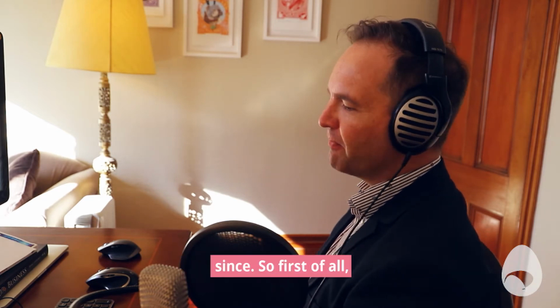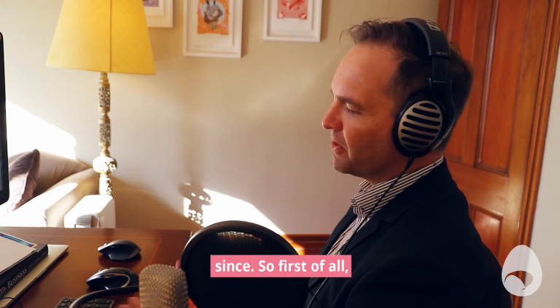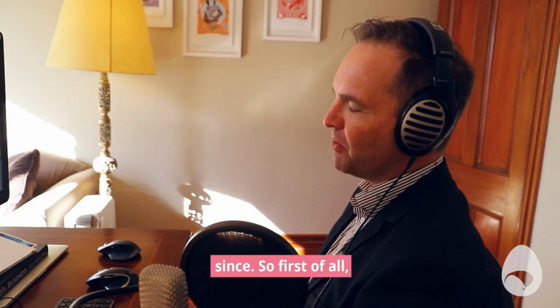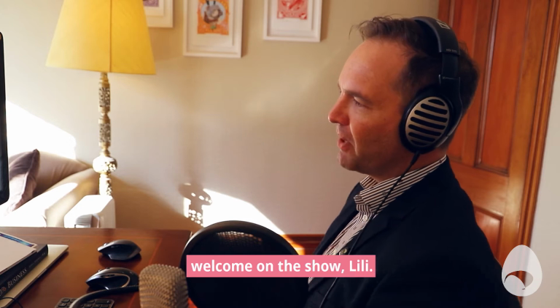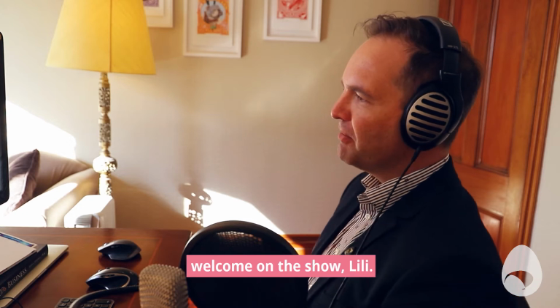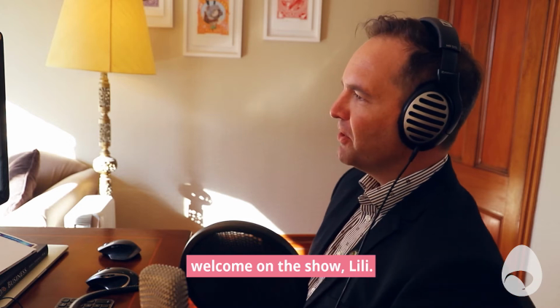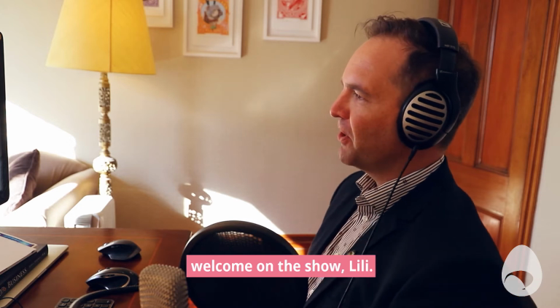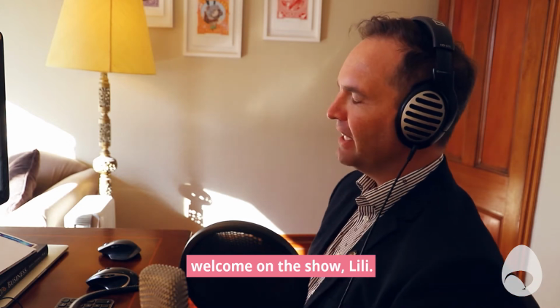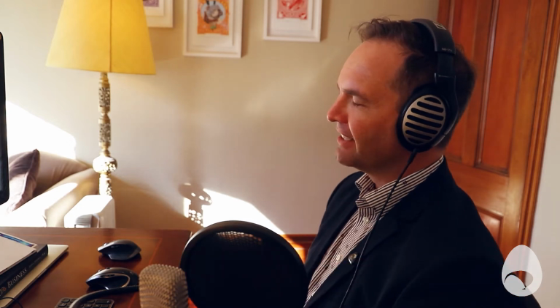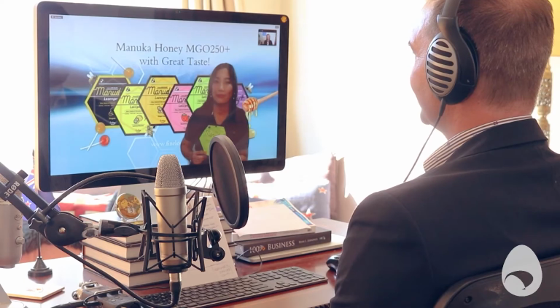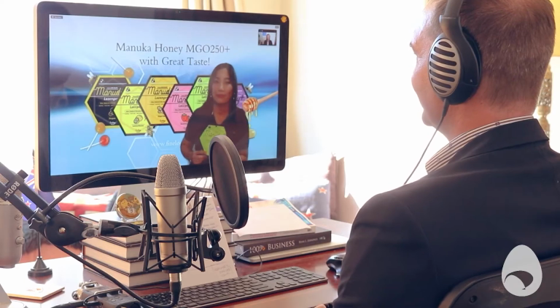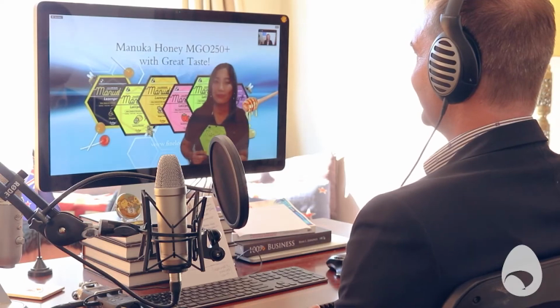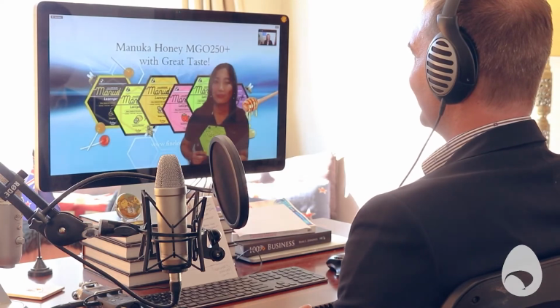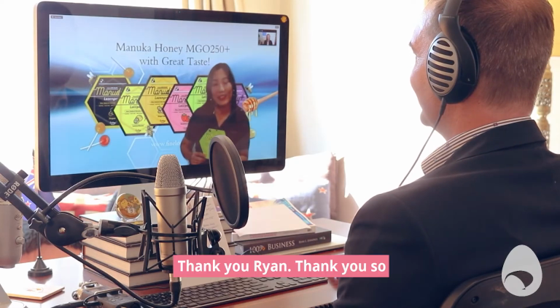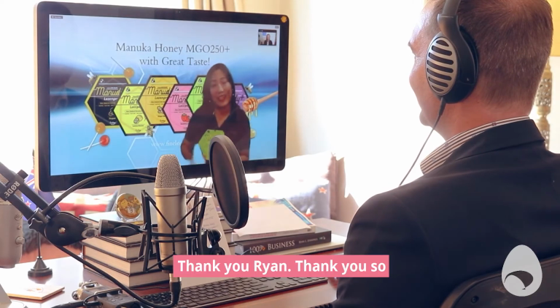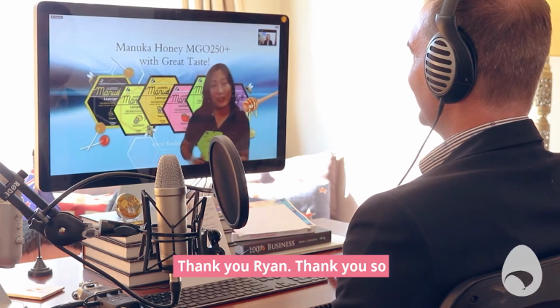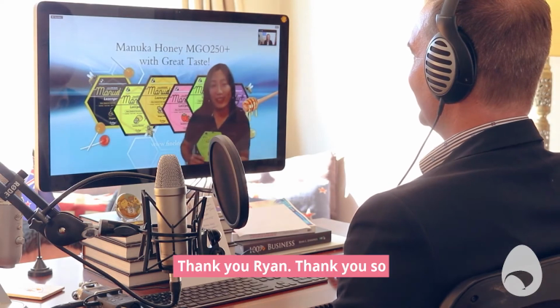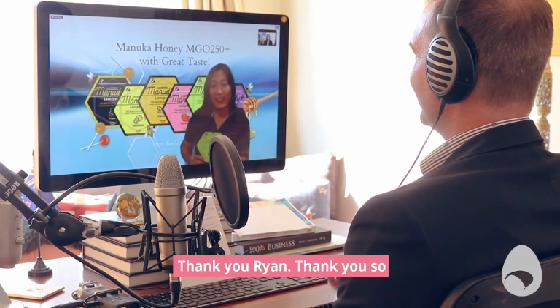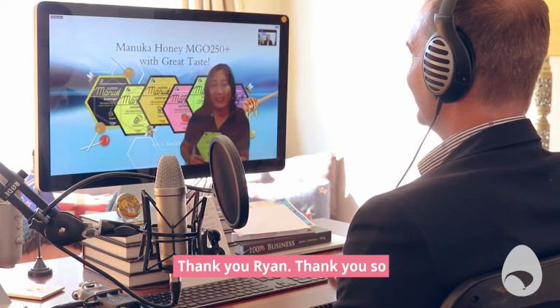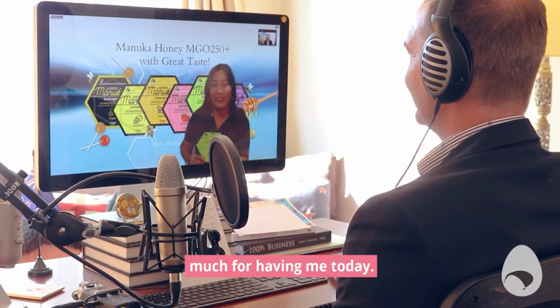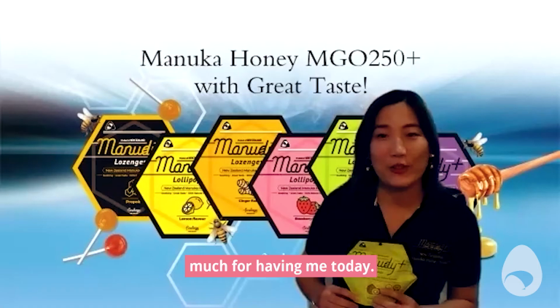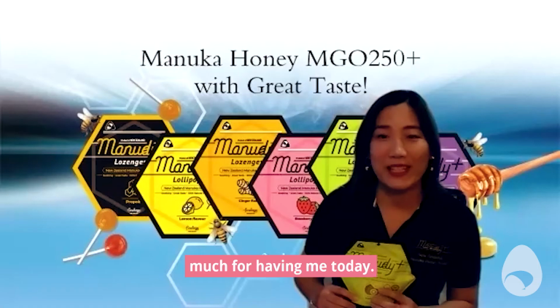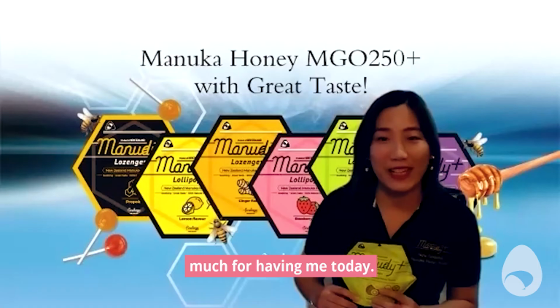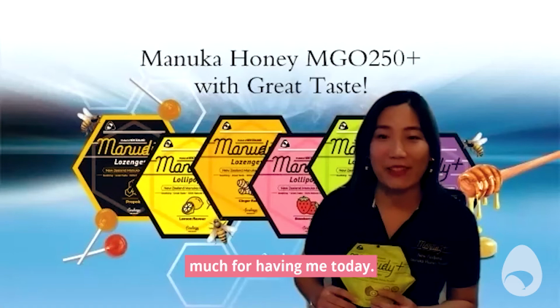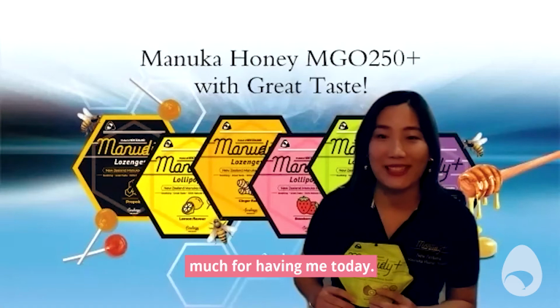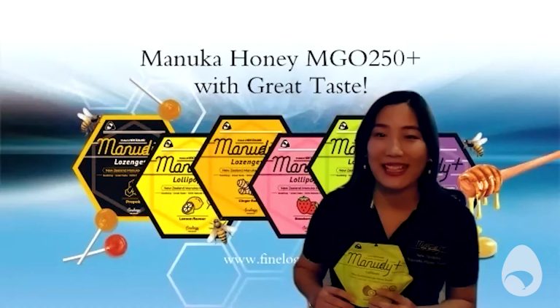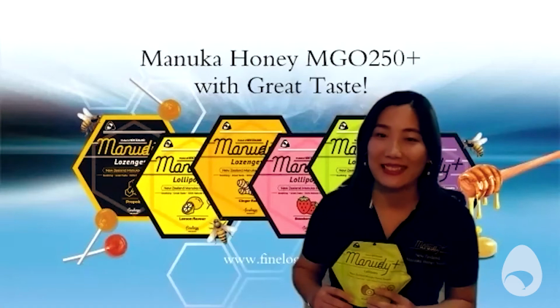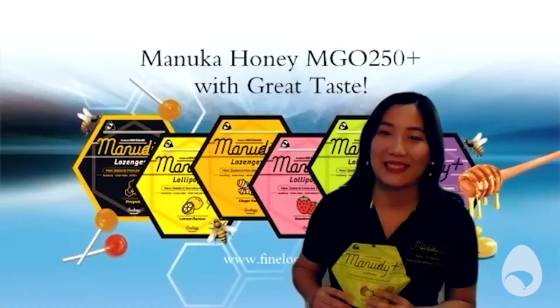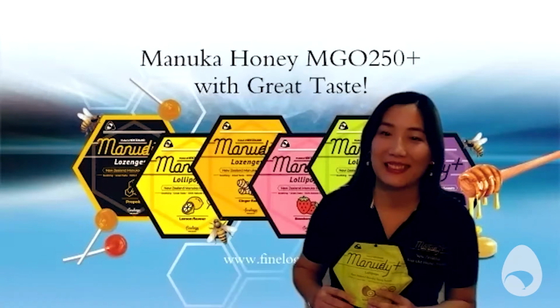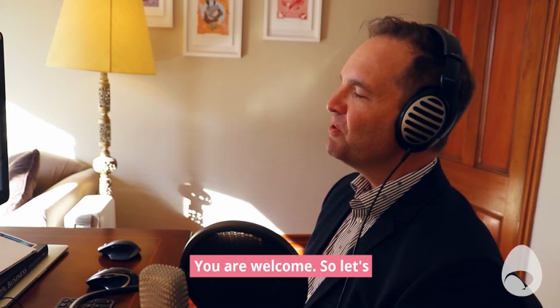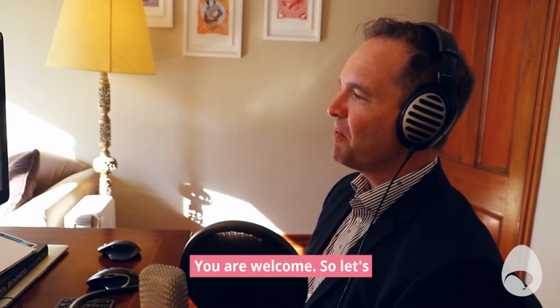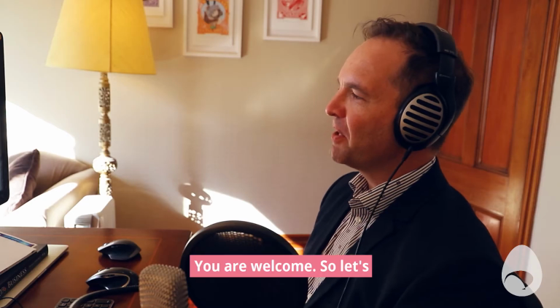So first of all, welcome on the show, Lily. Thank you, Ryan. Thank you so much for having me today. You are welcome.